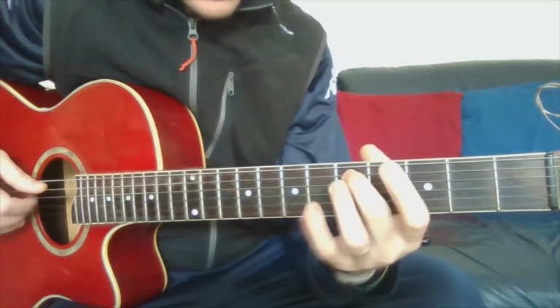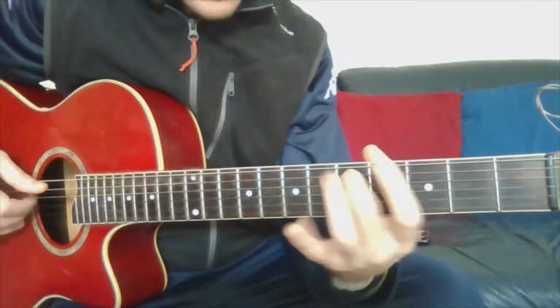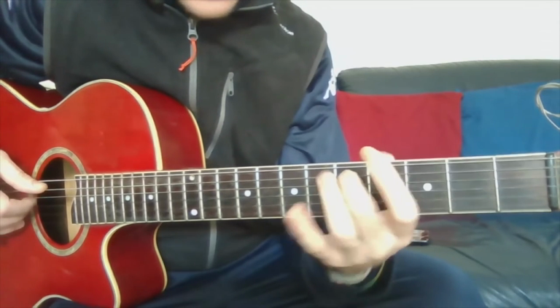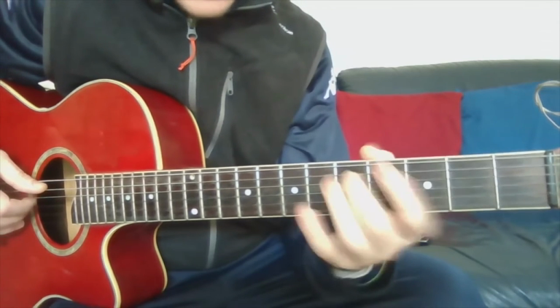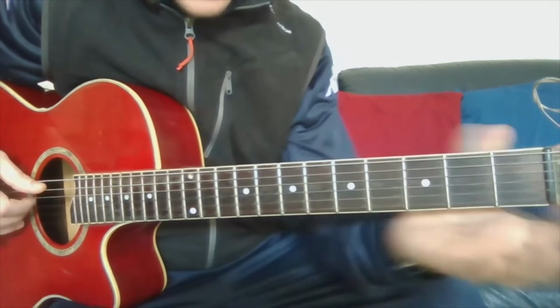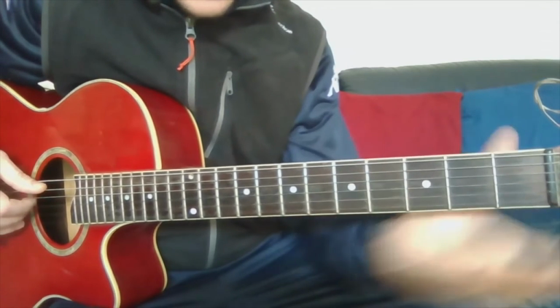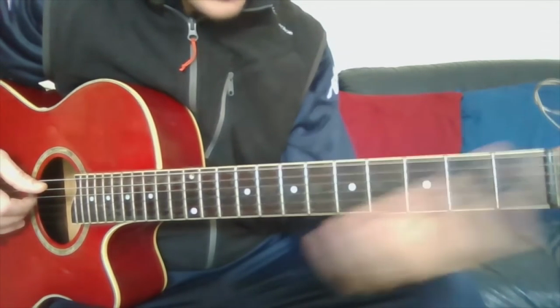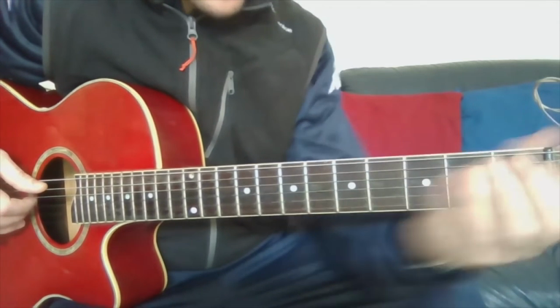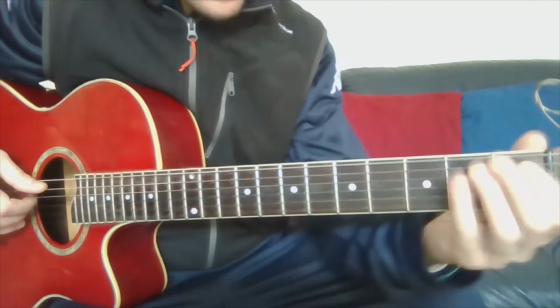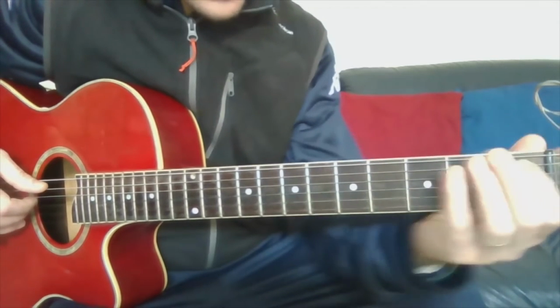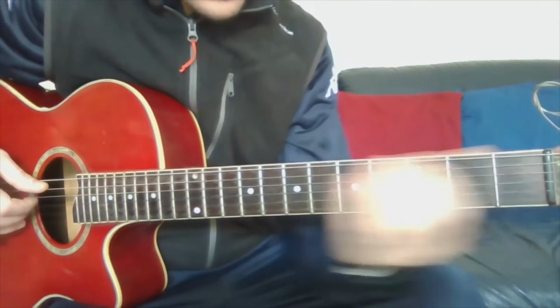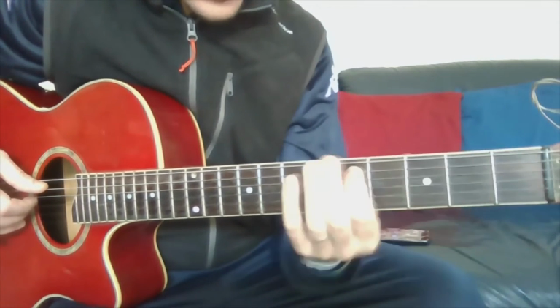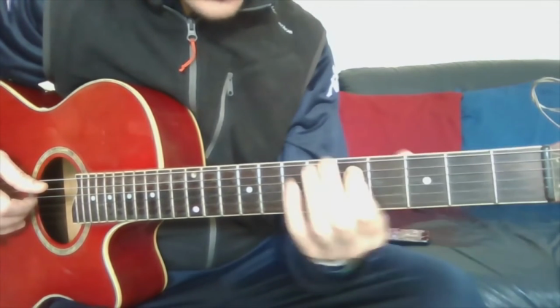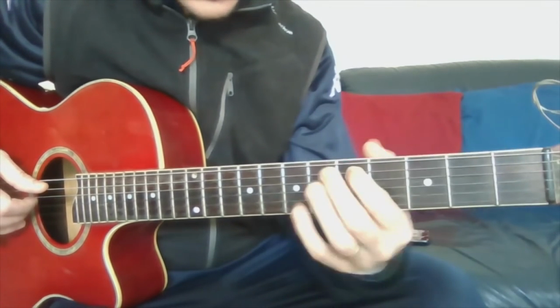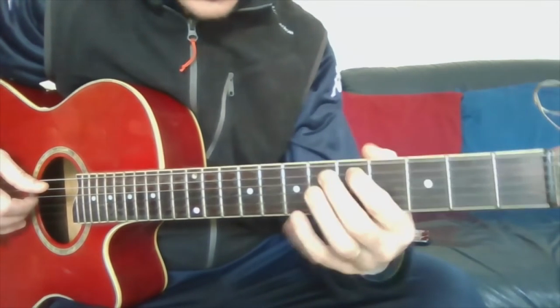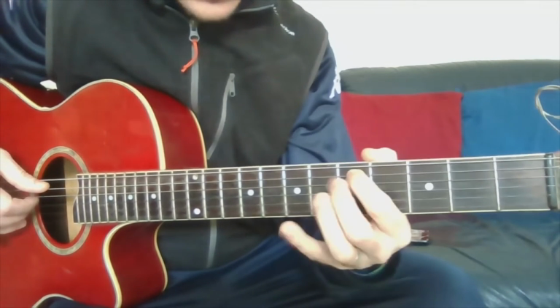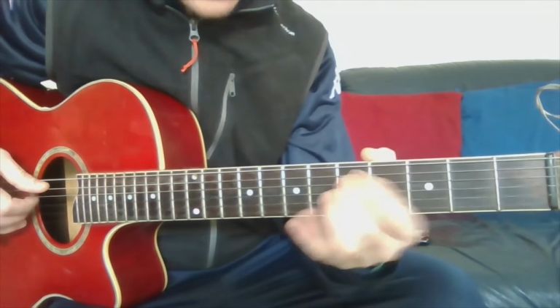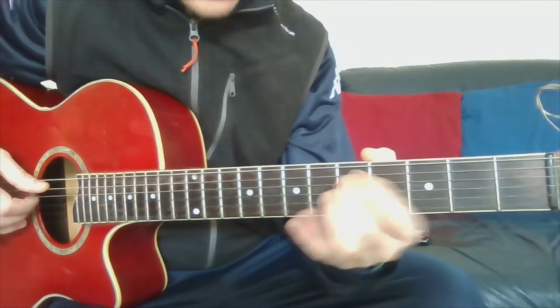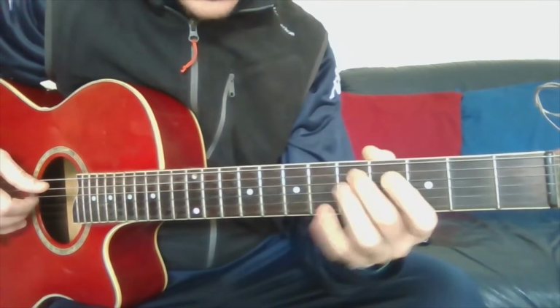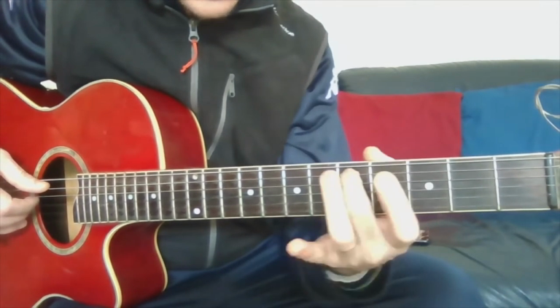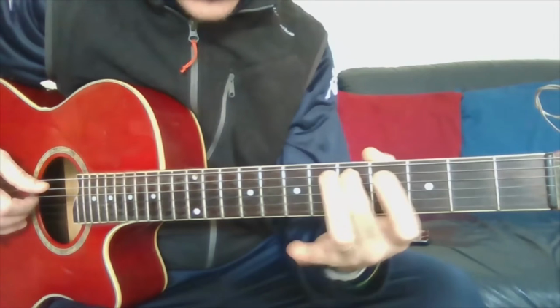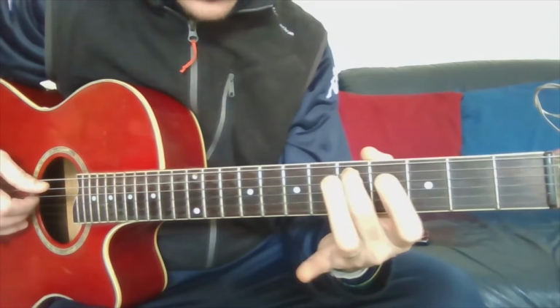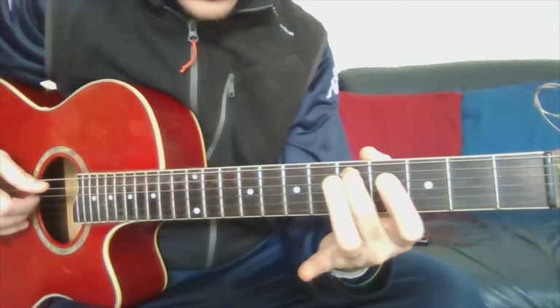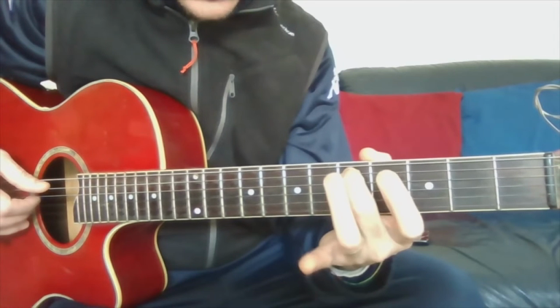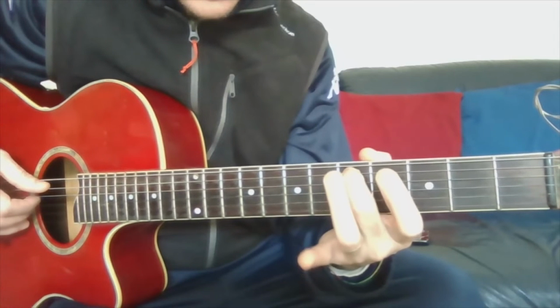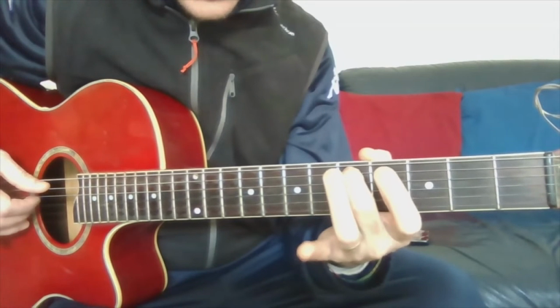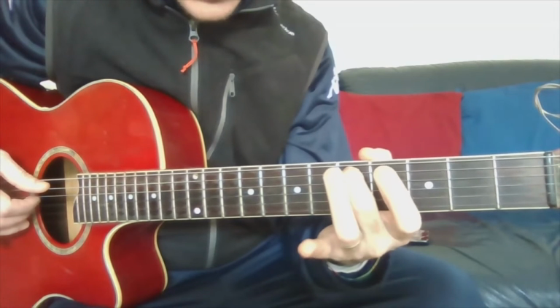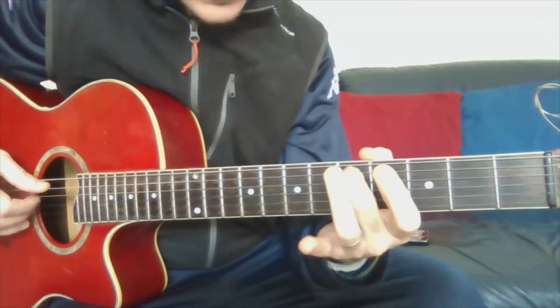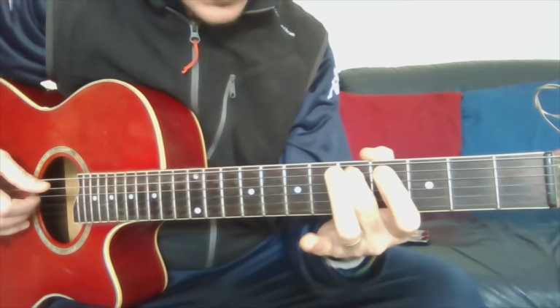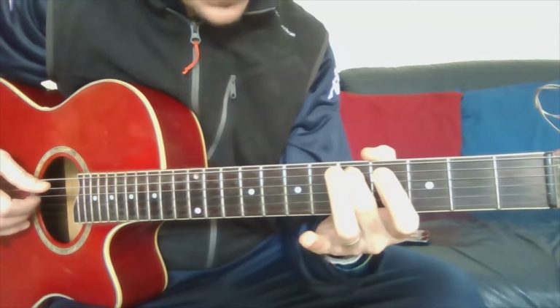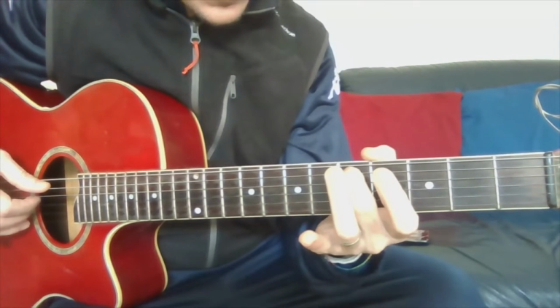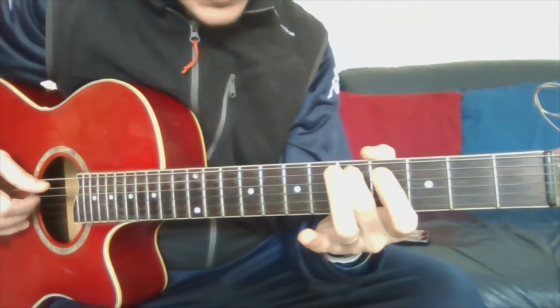Then the fifth fret on the second string is D.